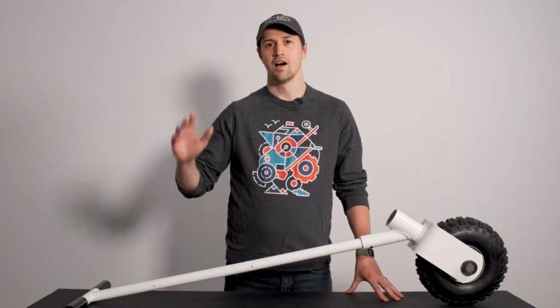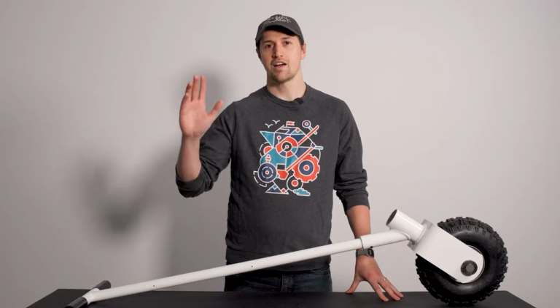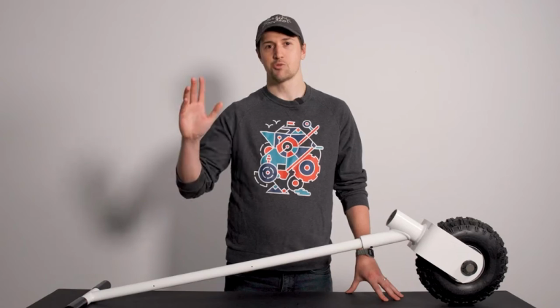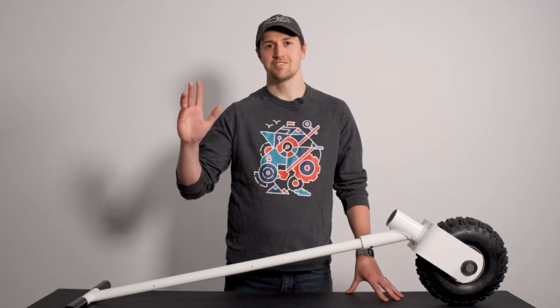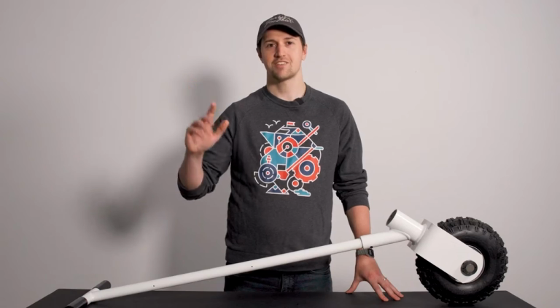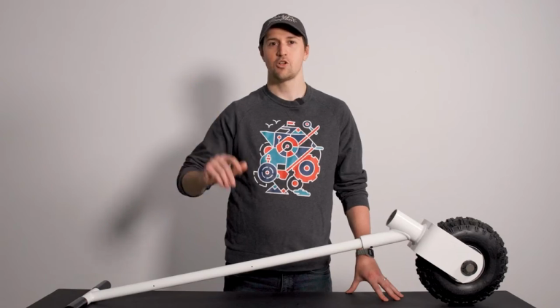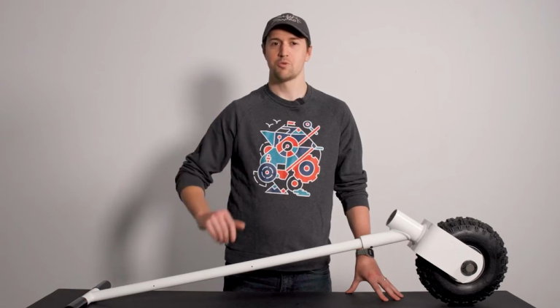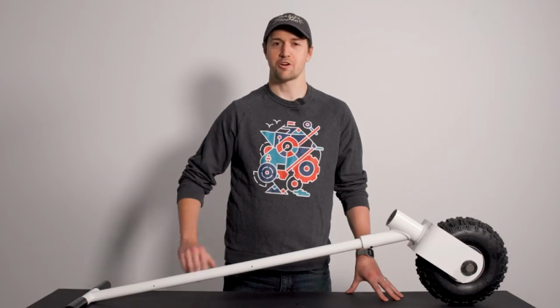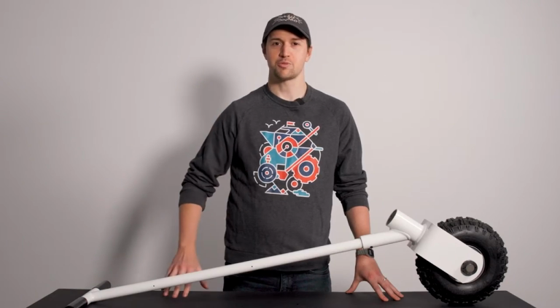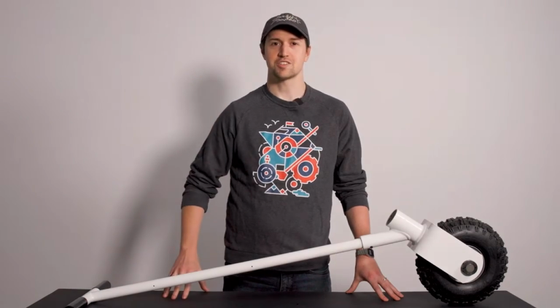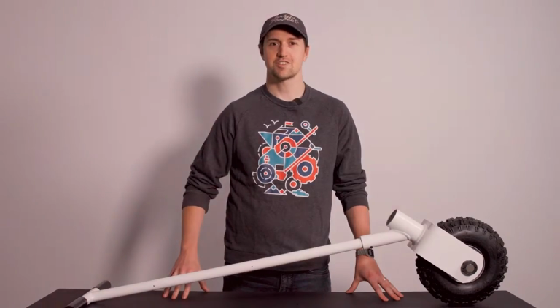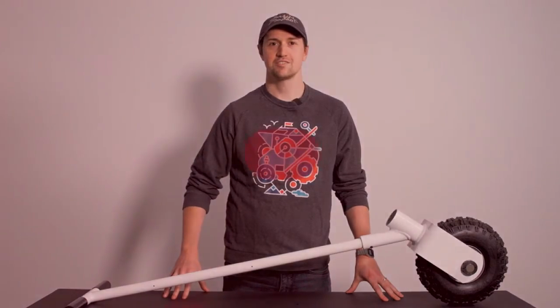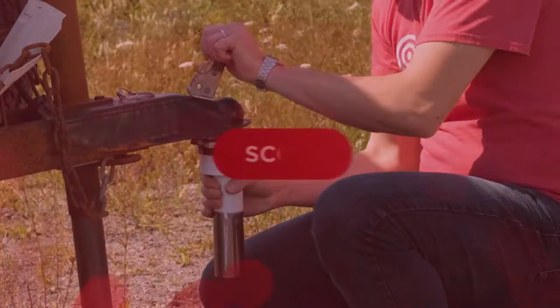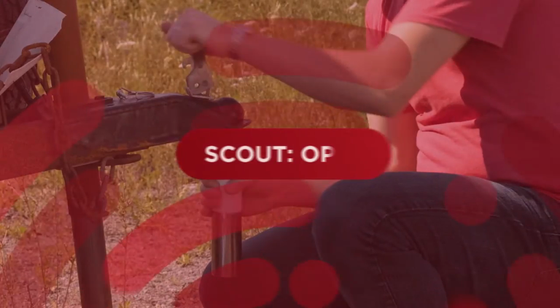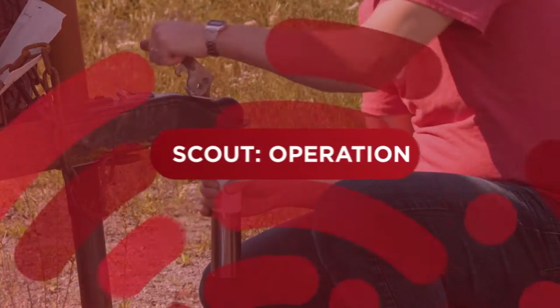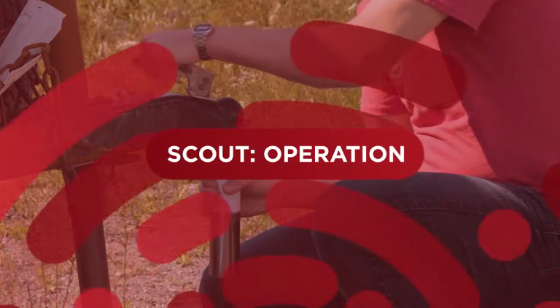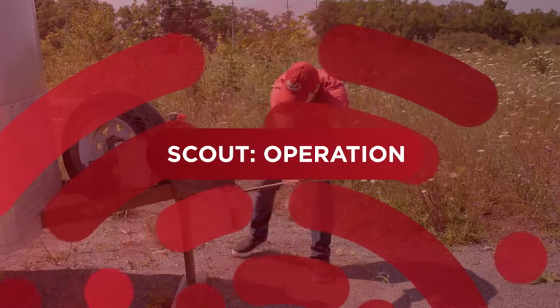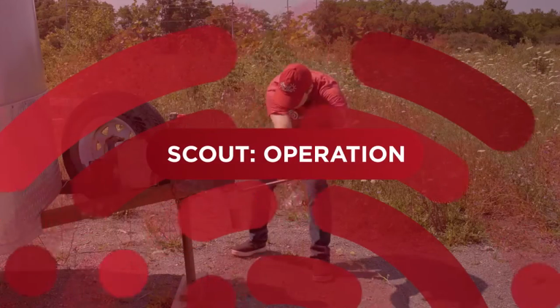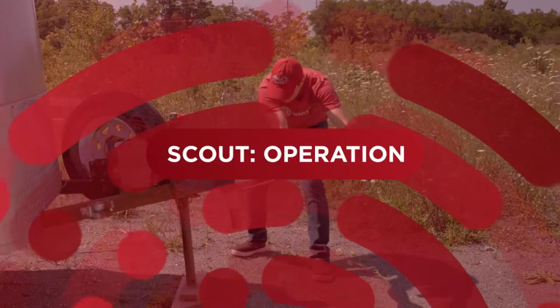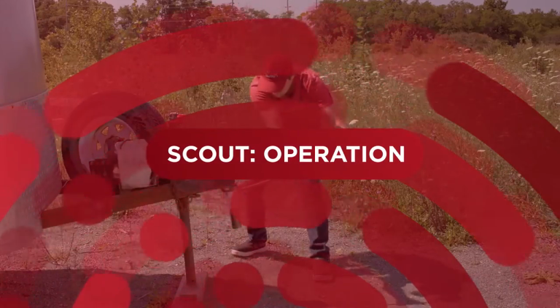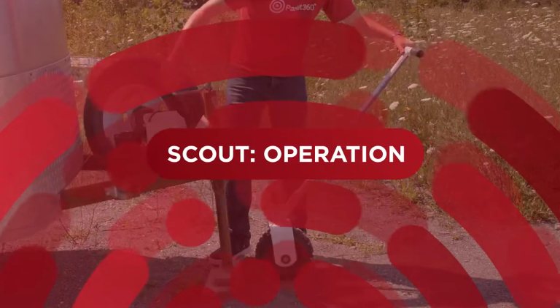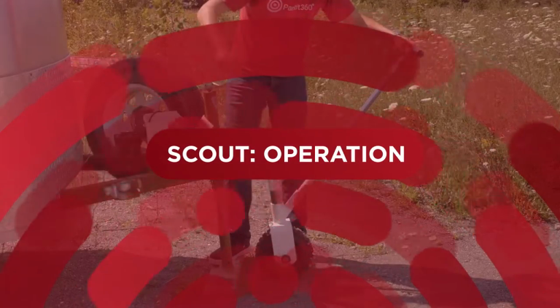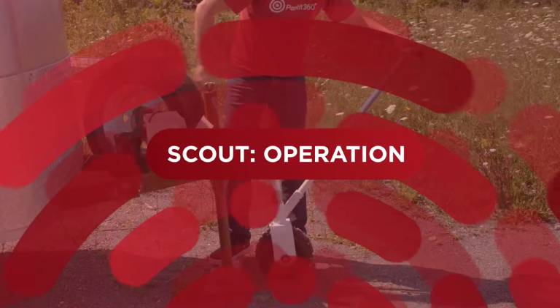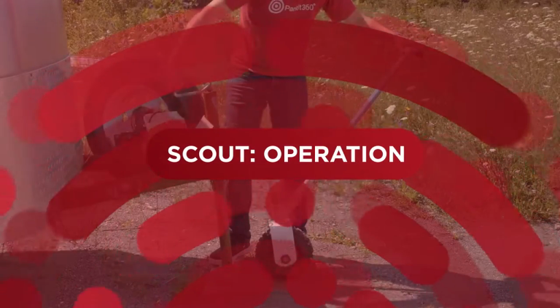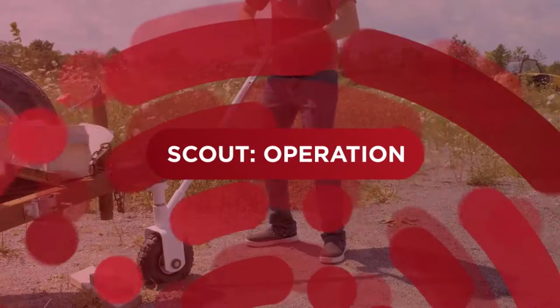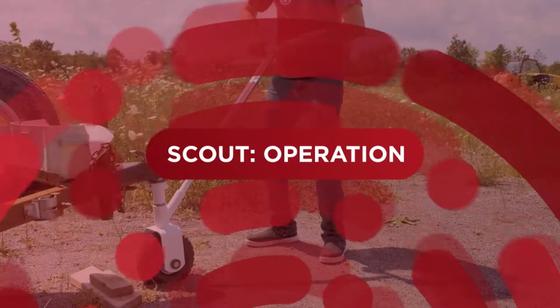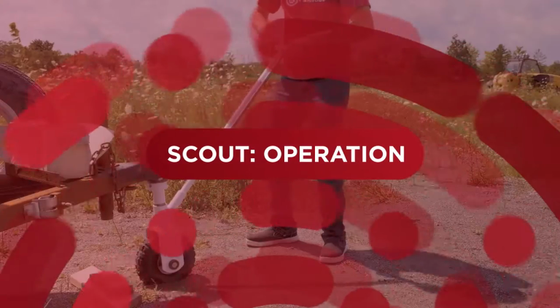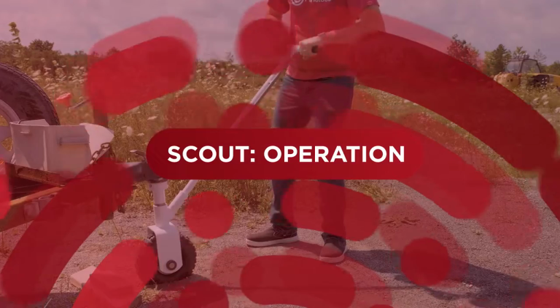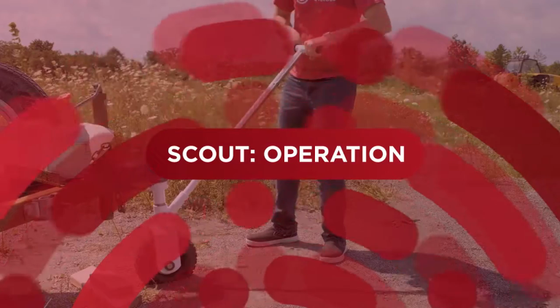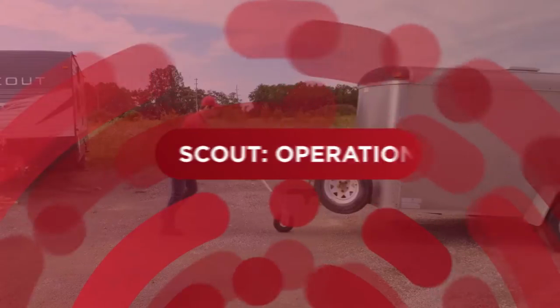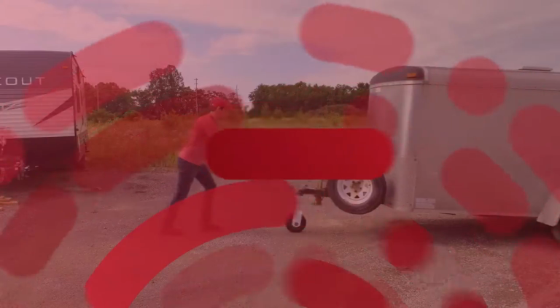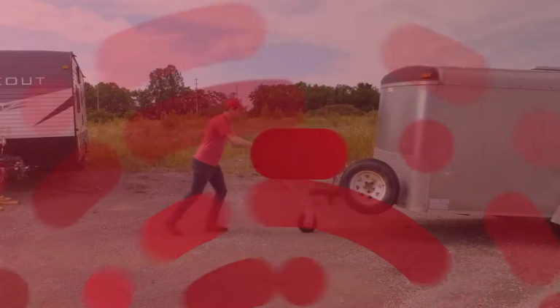Hi everyone, Caleb with Parkit360. In this video we'll be going over the features of your Scout dolly and how to connect it with your trailer.